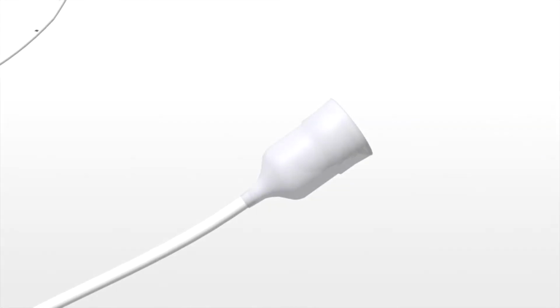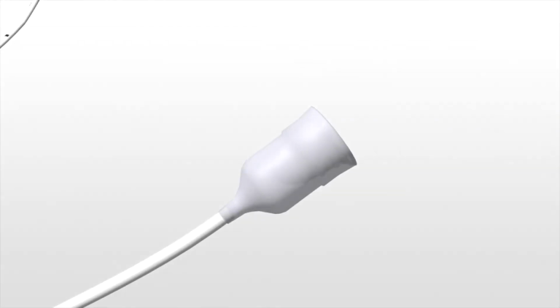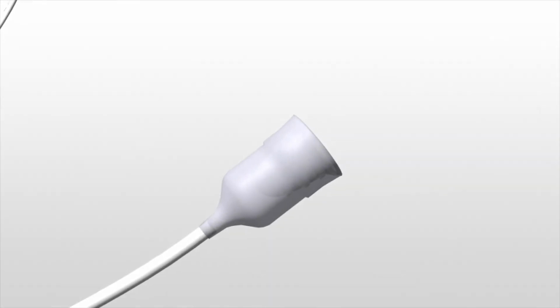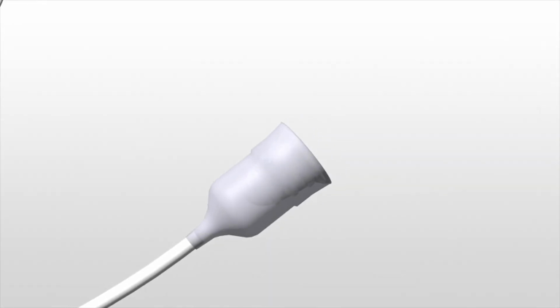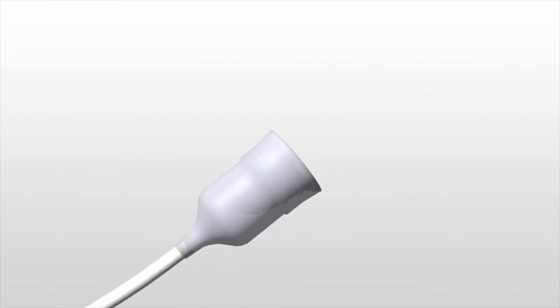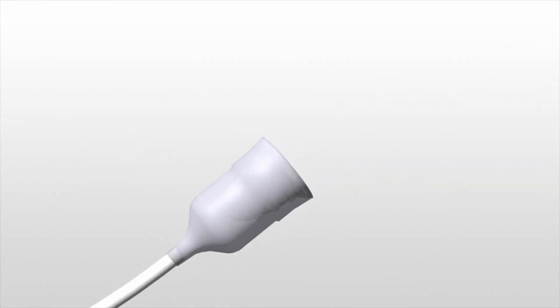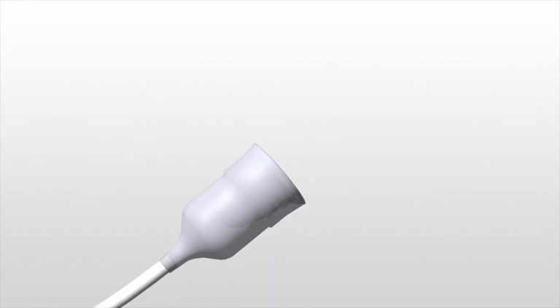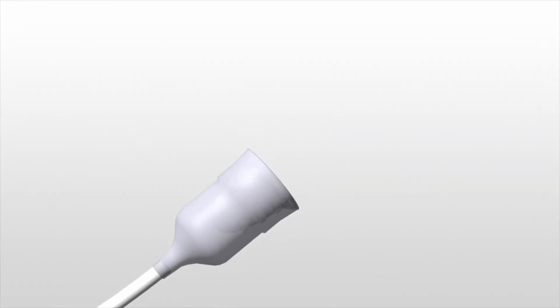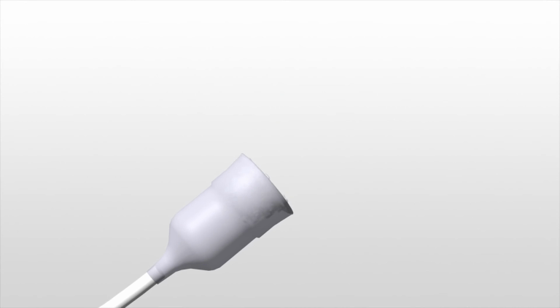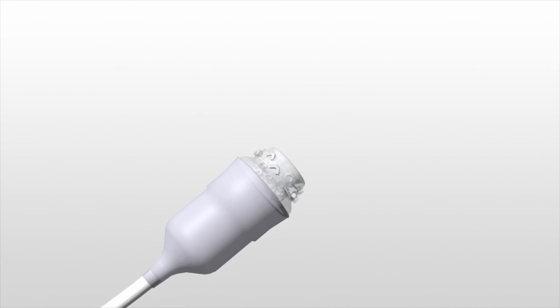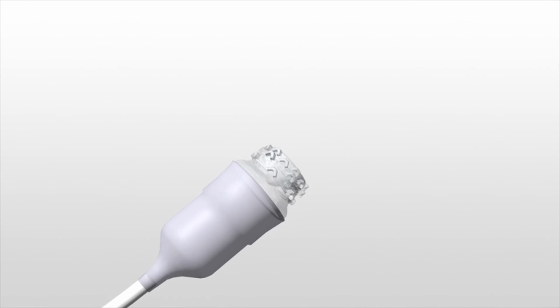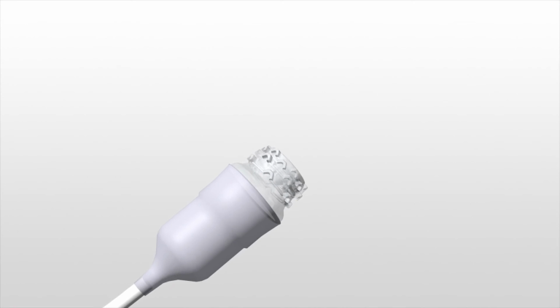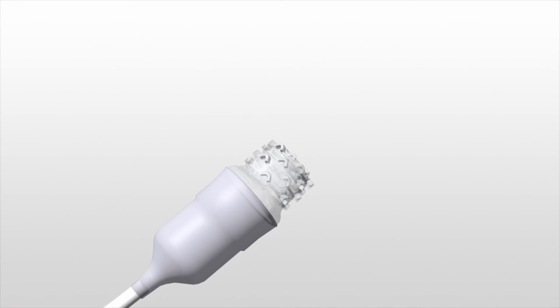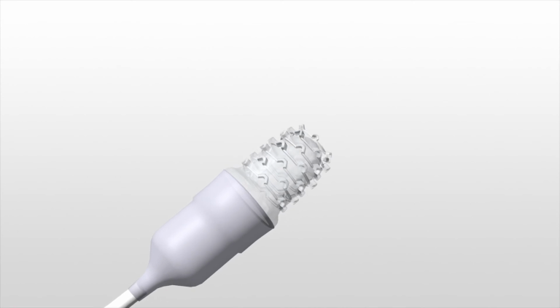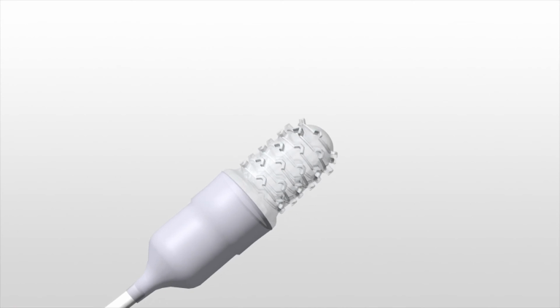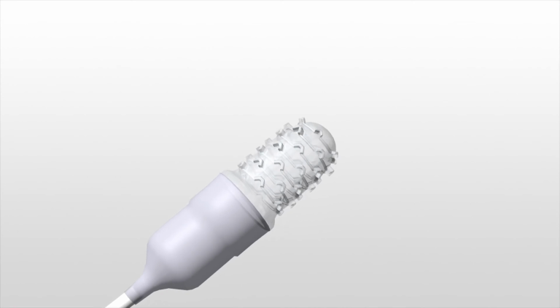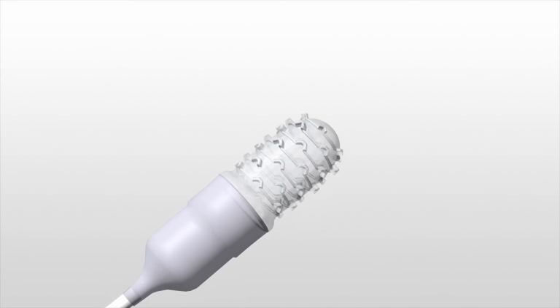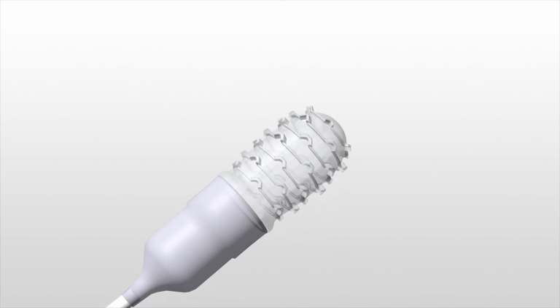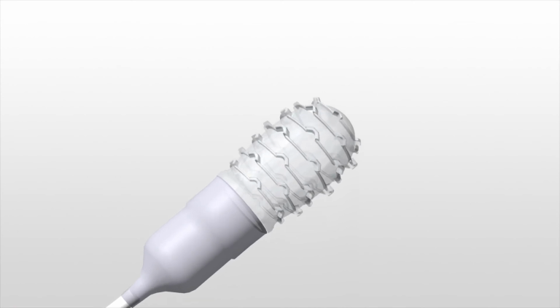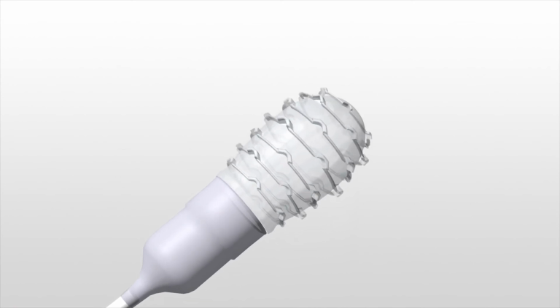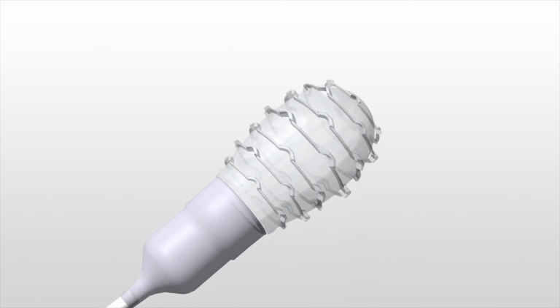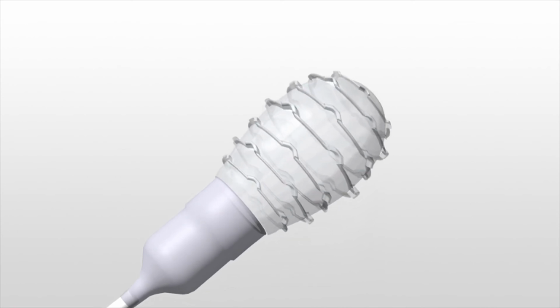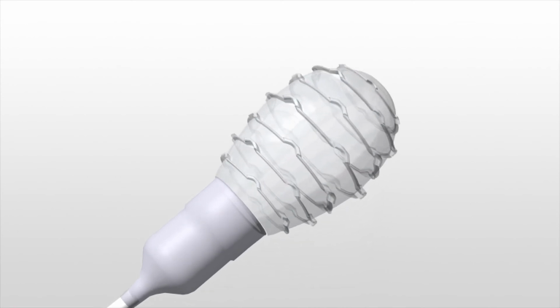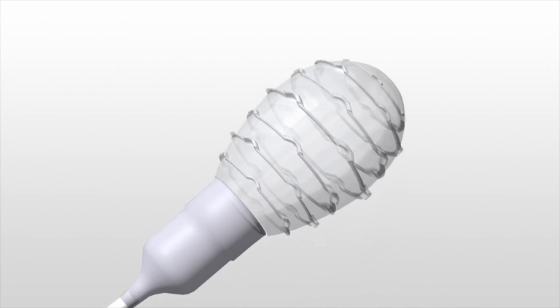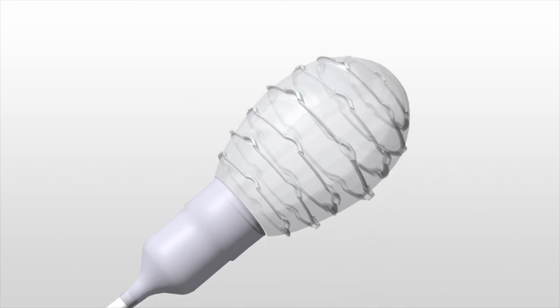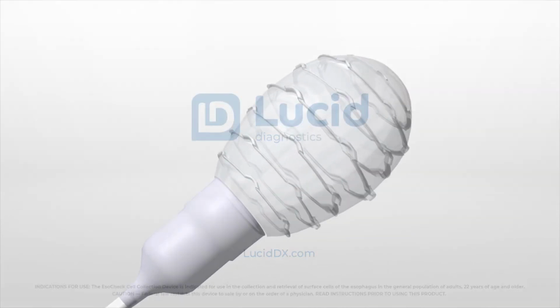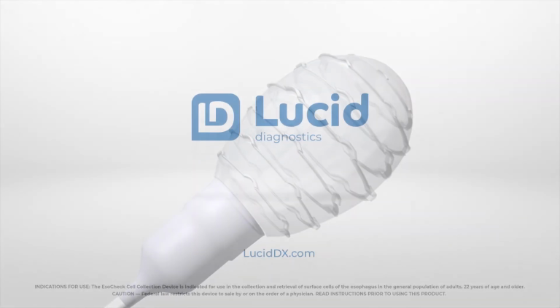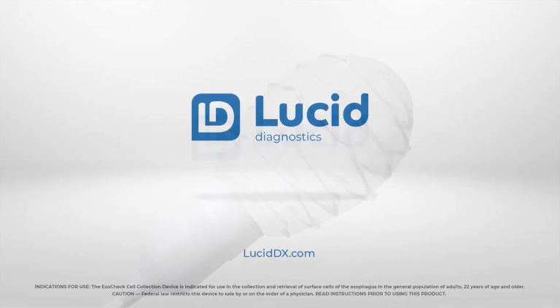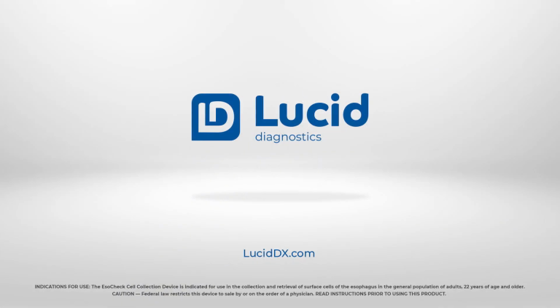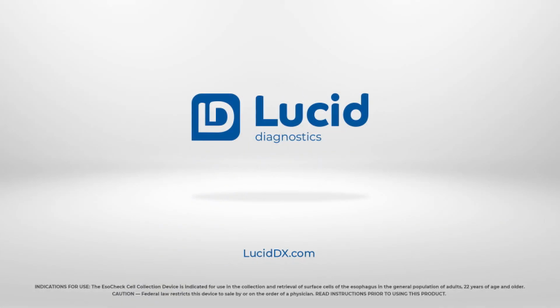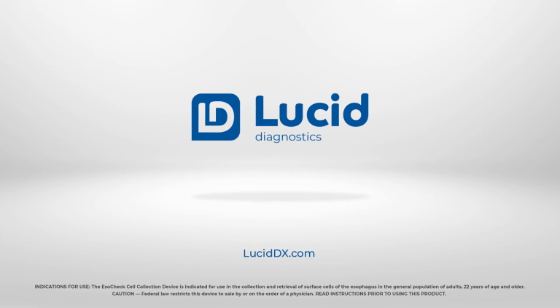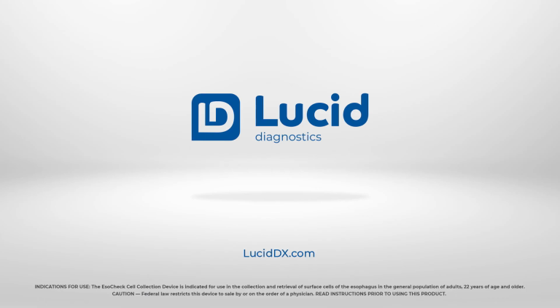ESOCheck — a novel, non-invasive, five-minute office-based procedure to safely and simply sample cells from the esophagus.